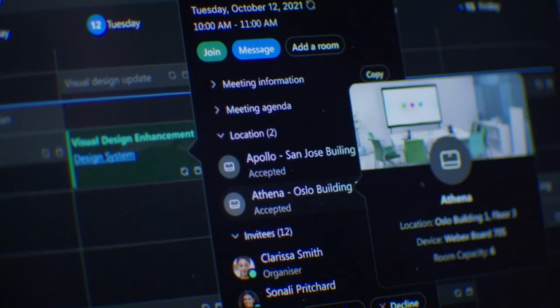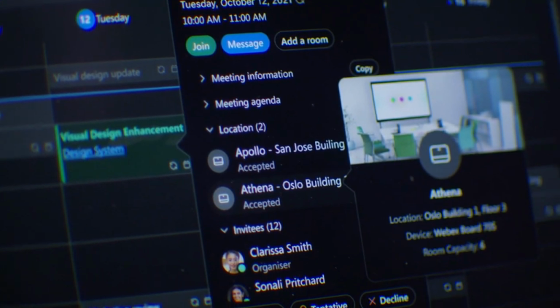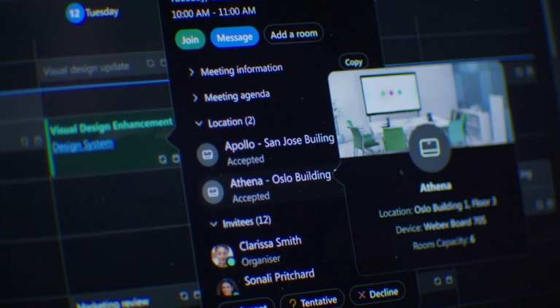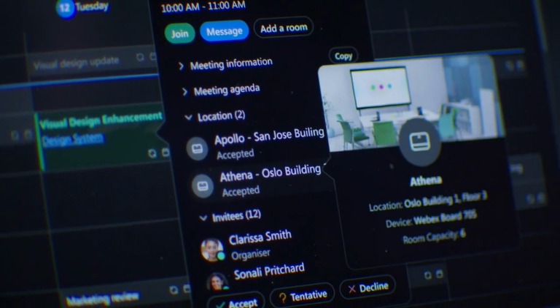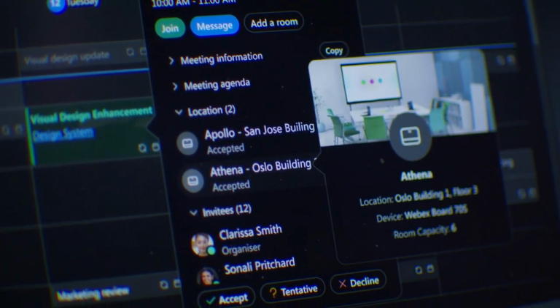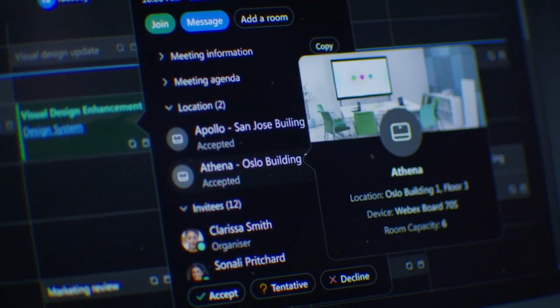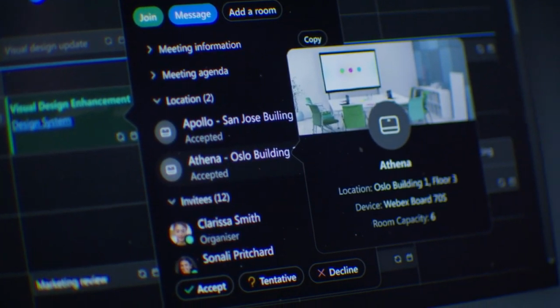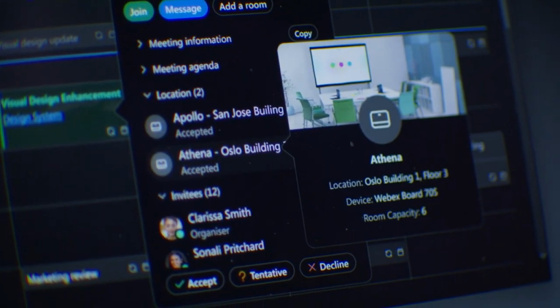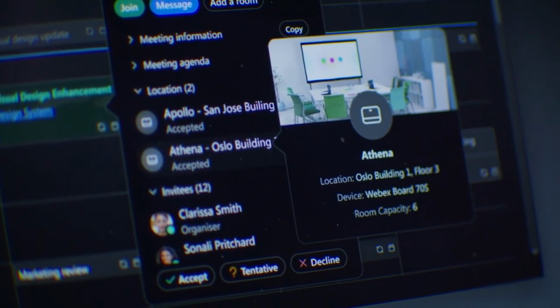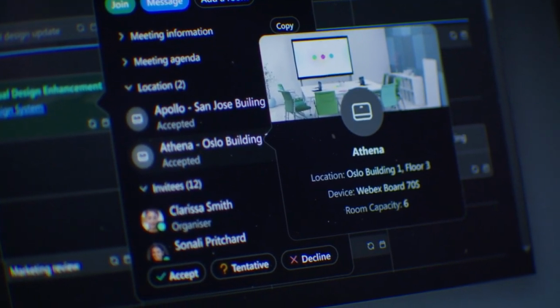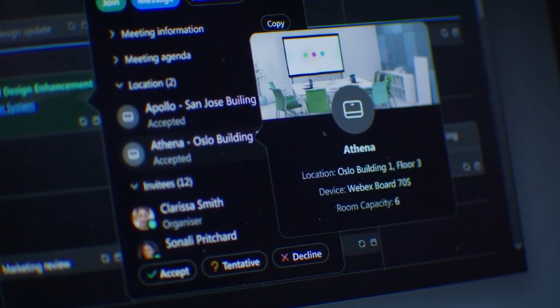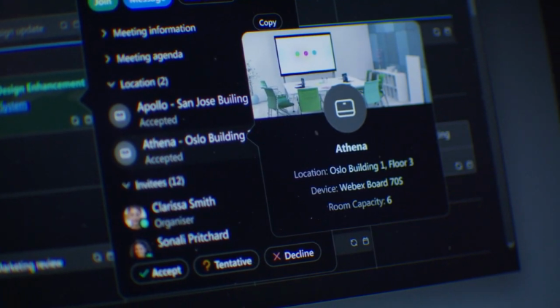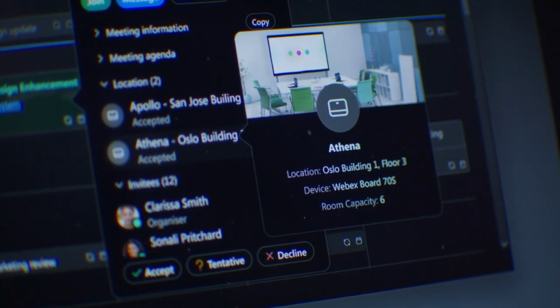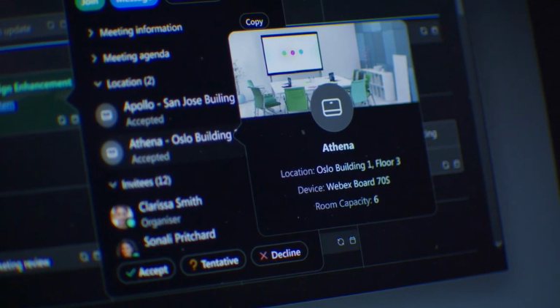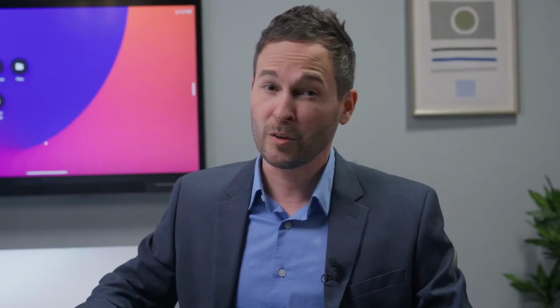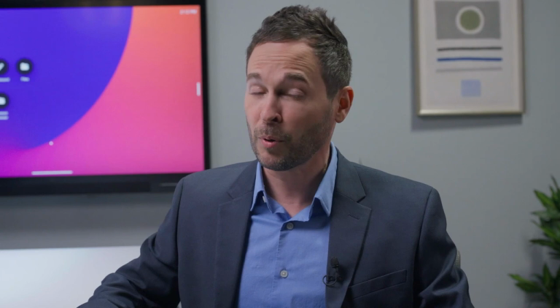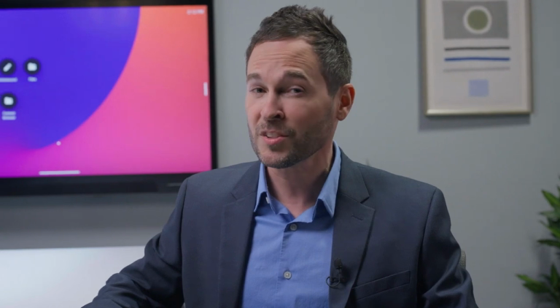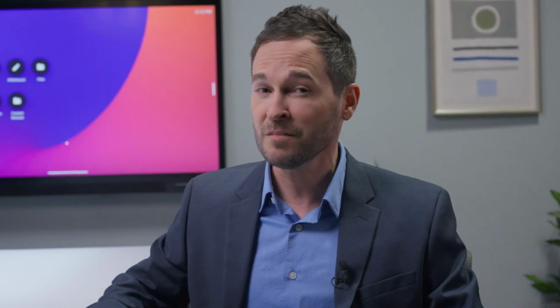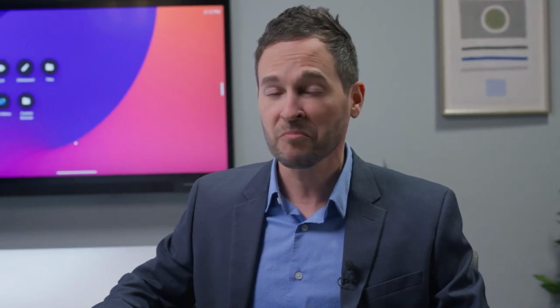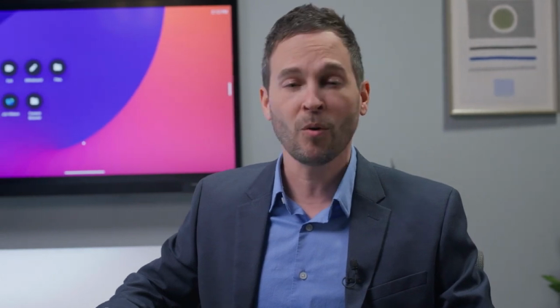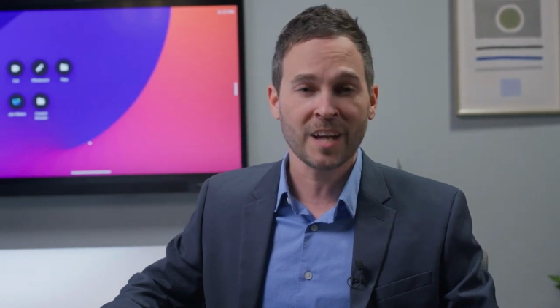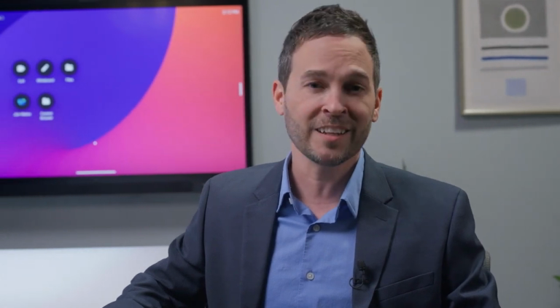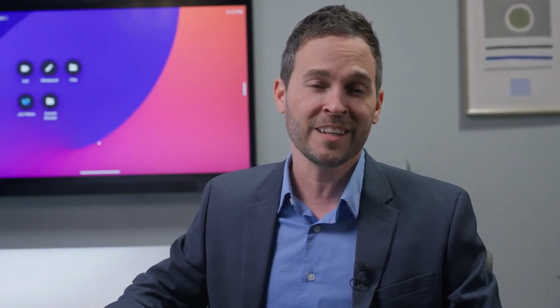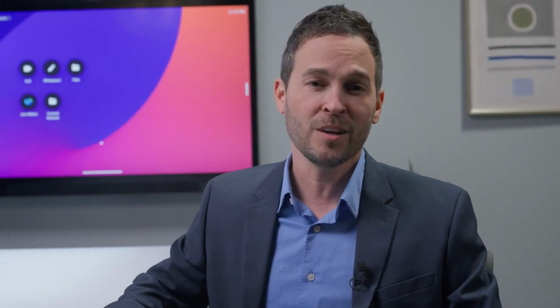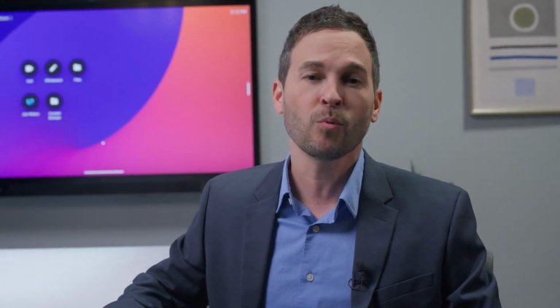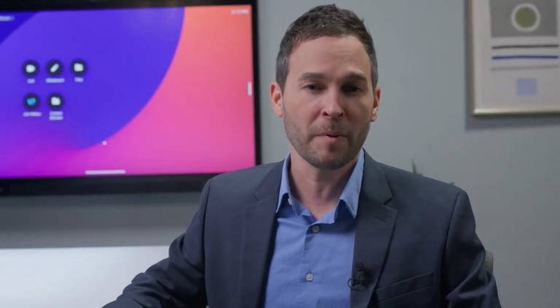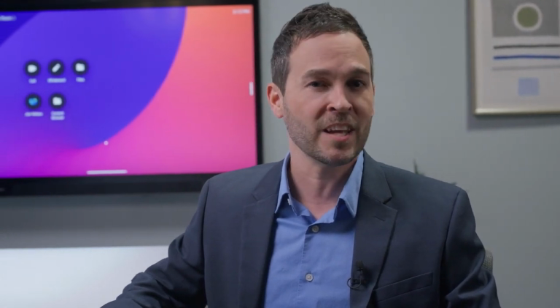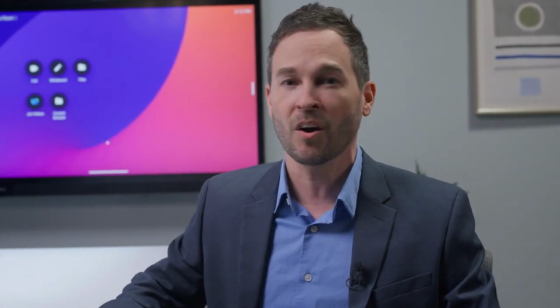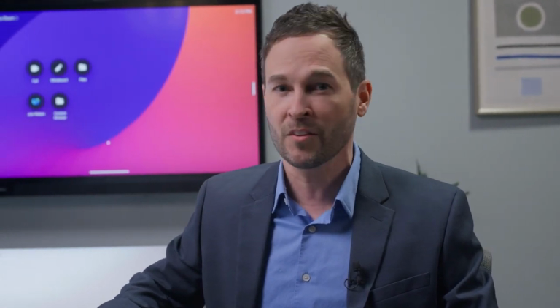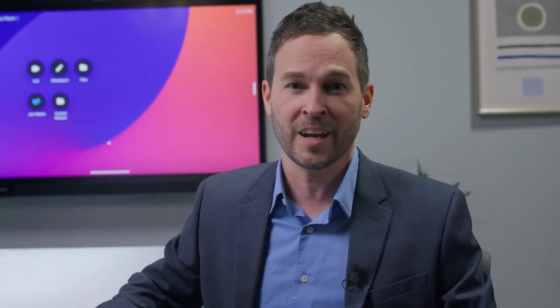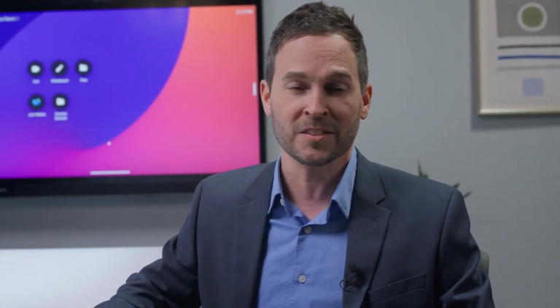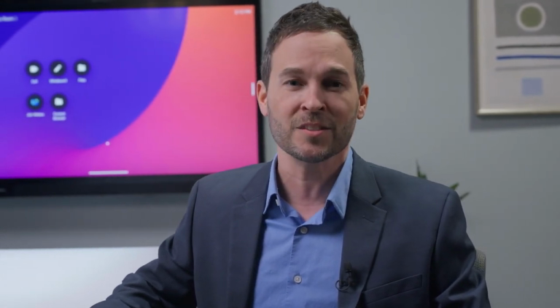Booking remotely has never been easier. Whether you're in person or dialing in, WebEx has all the answers.